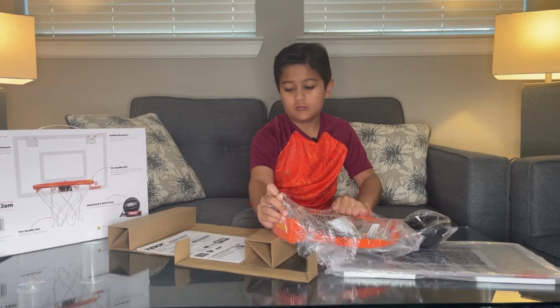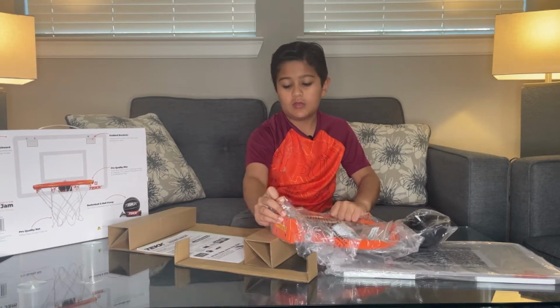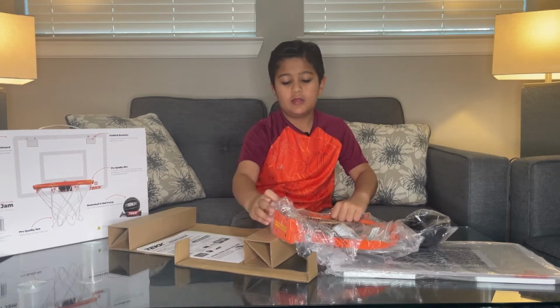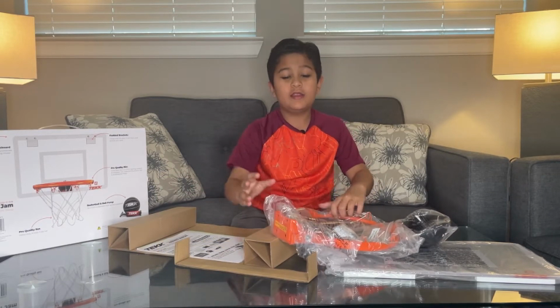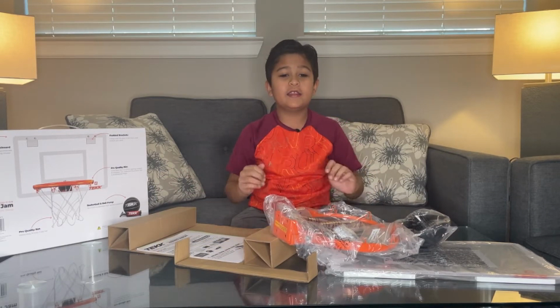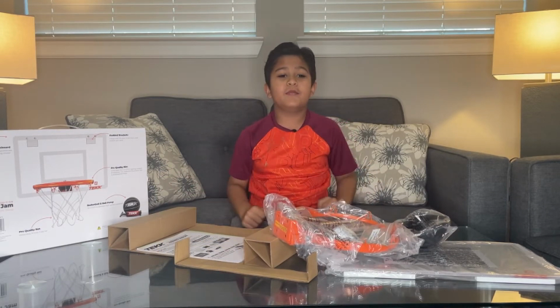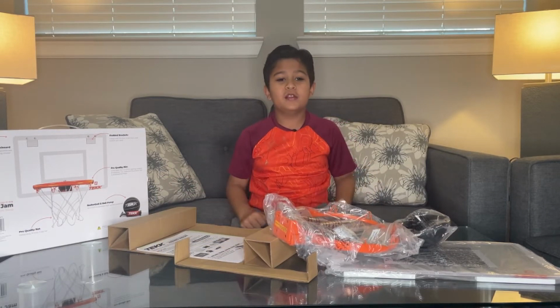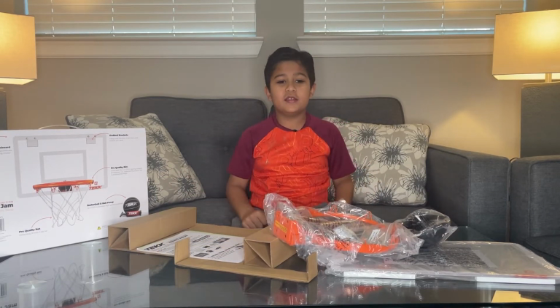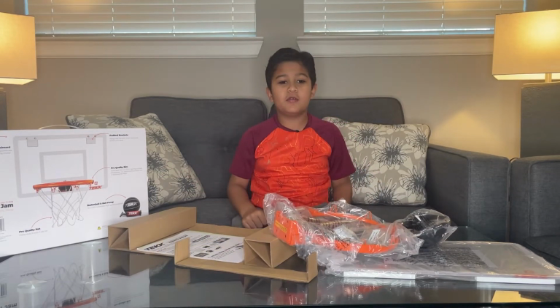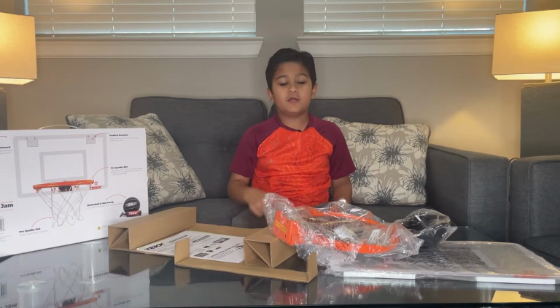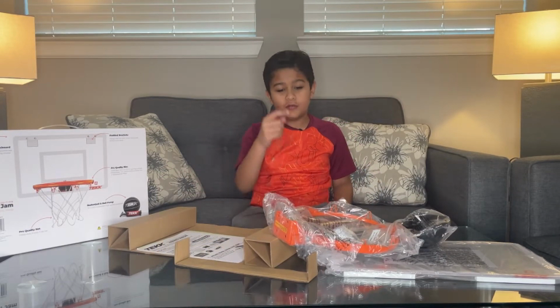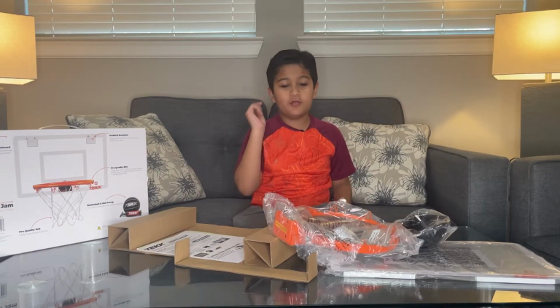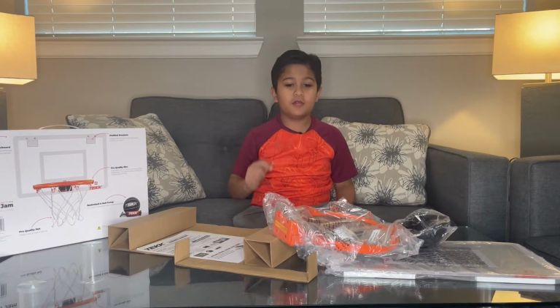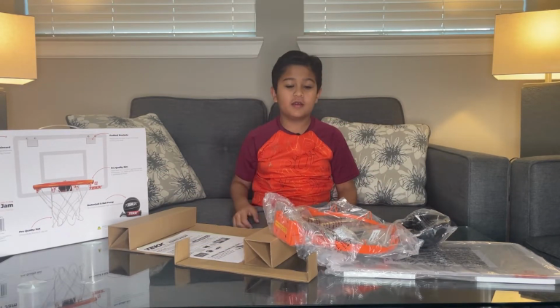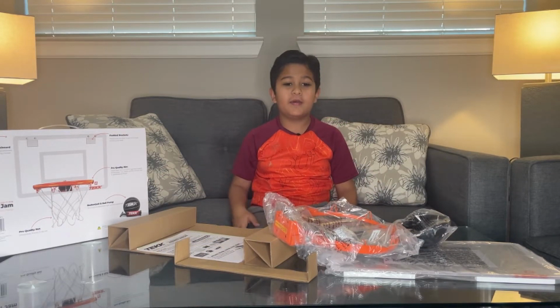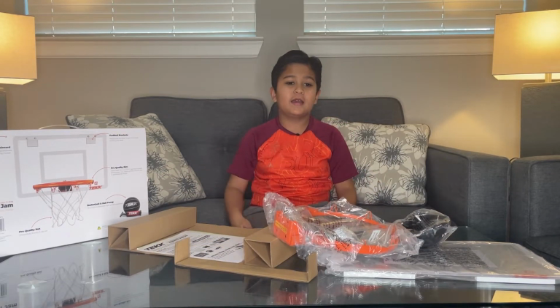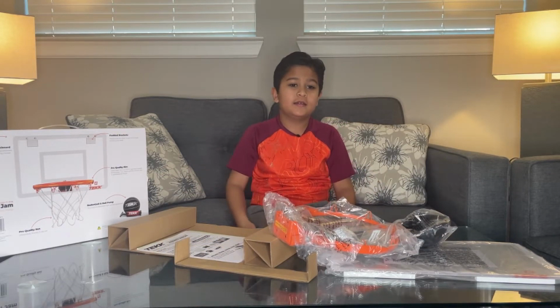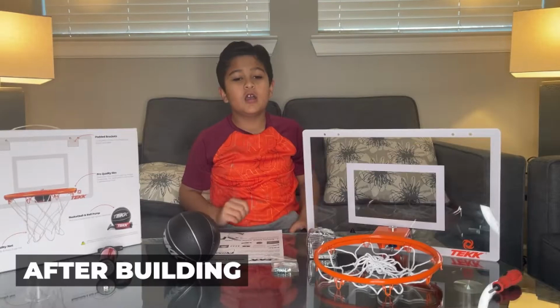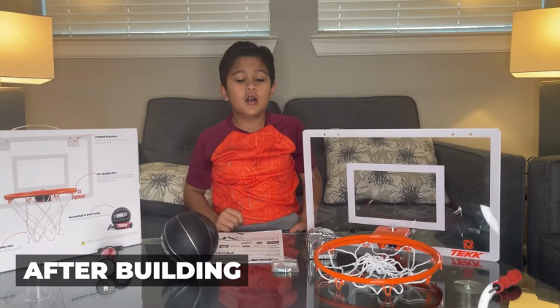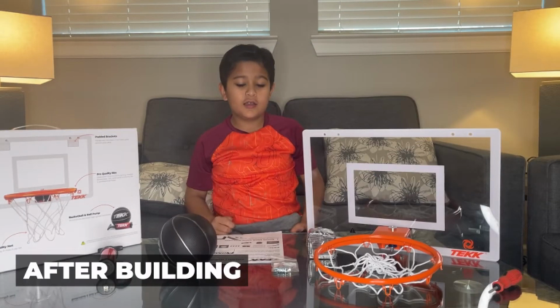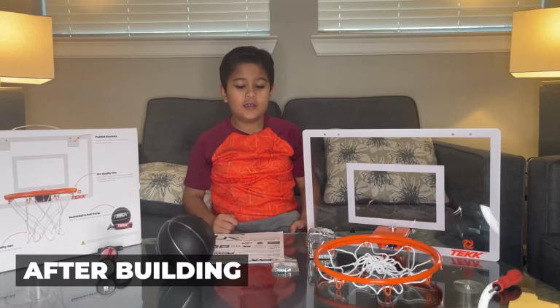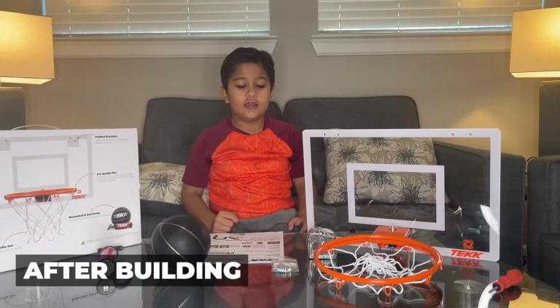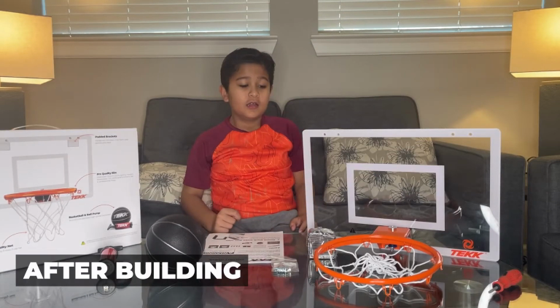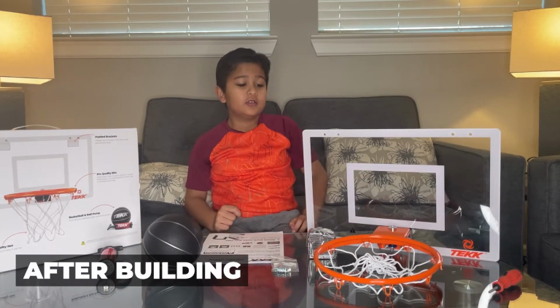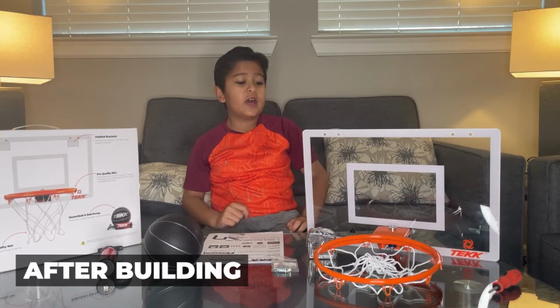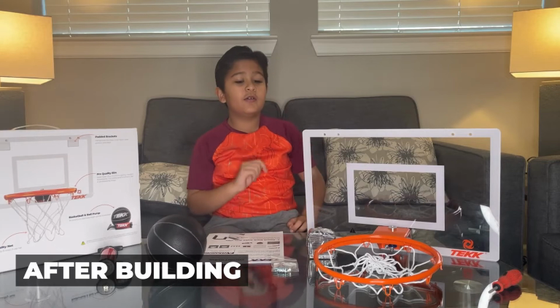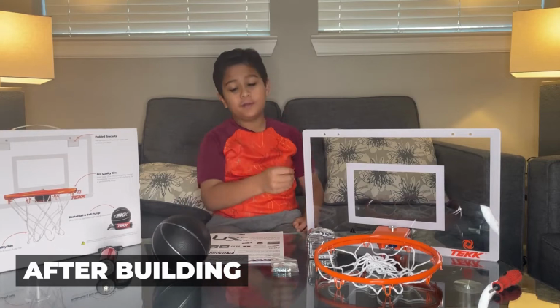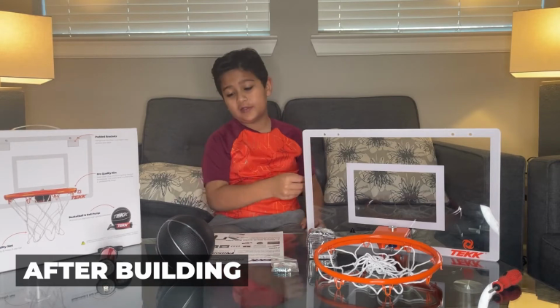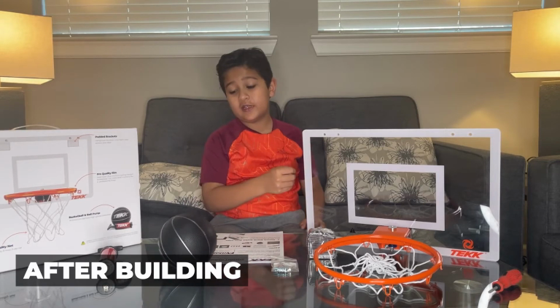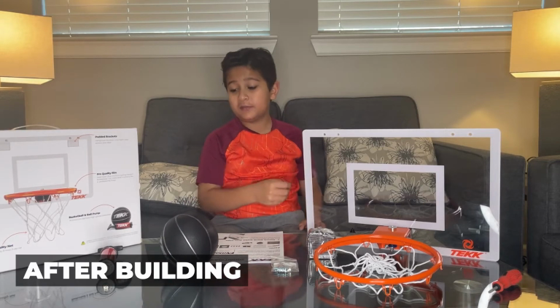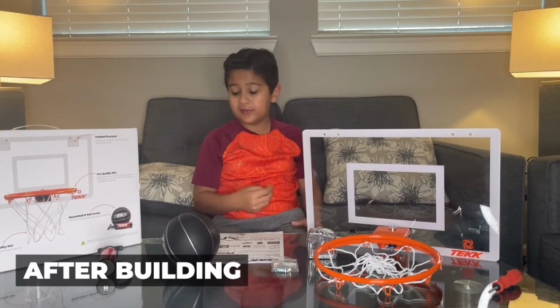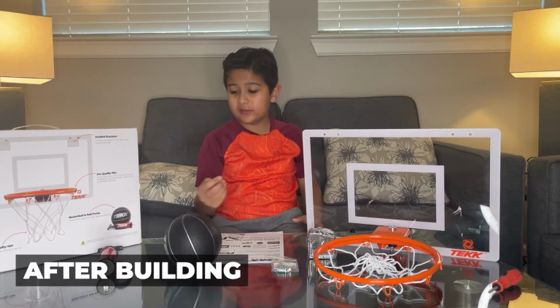Let's get building and we will come back. Okay, now we're done building.